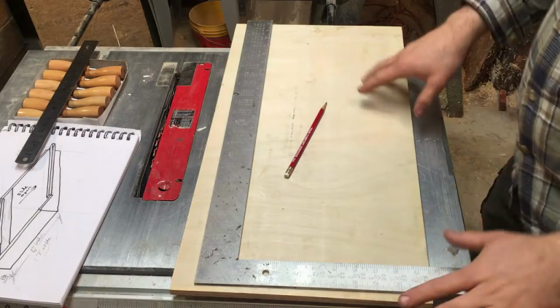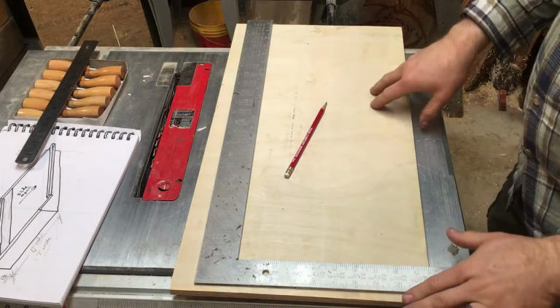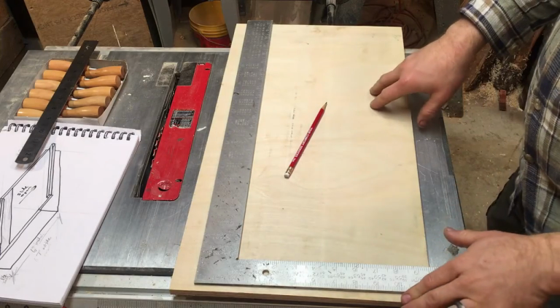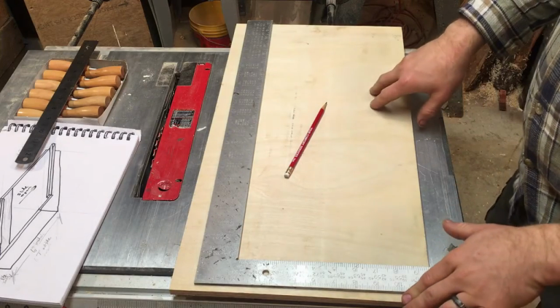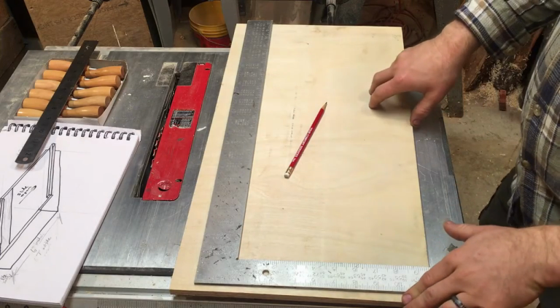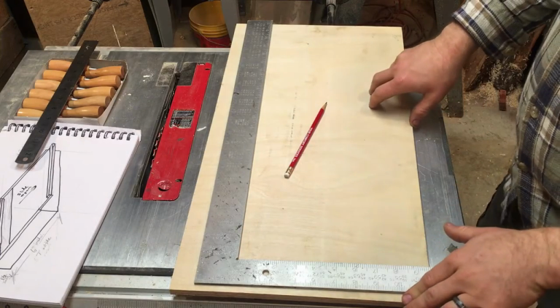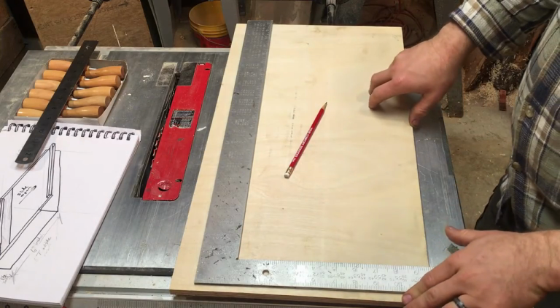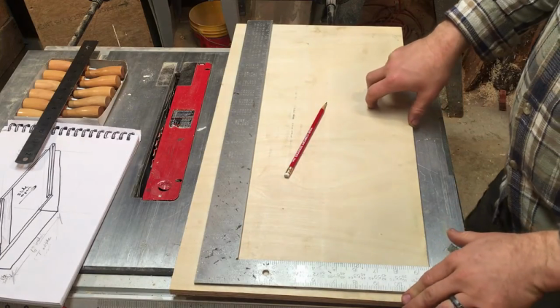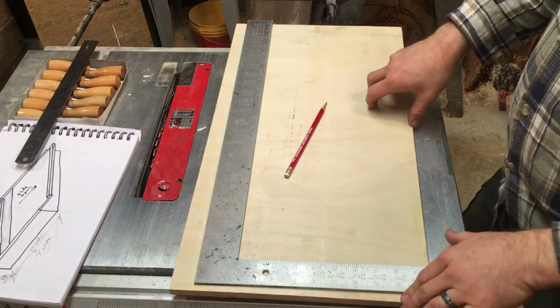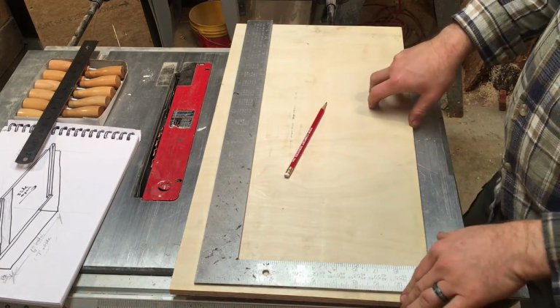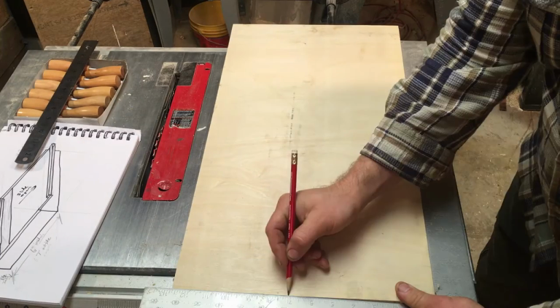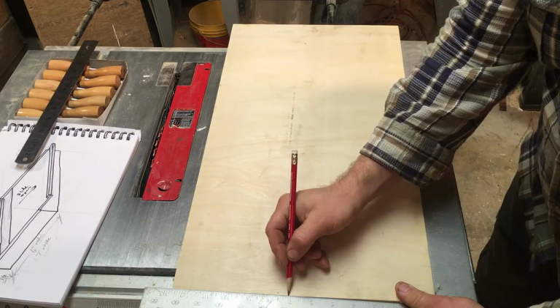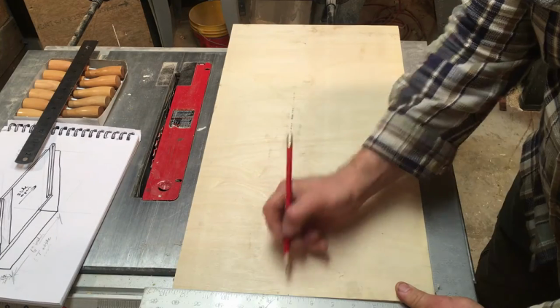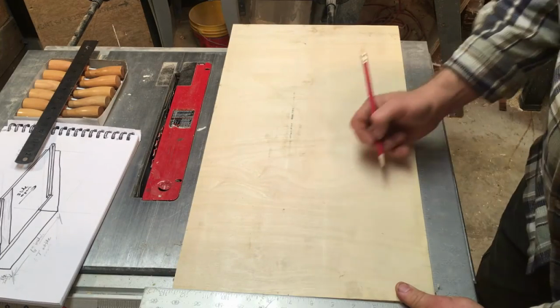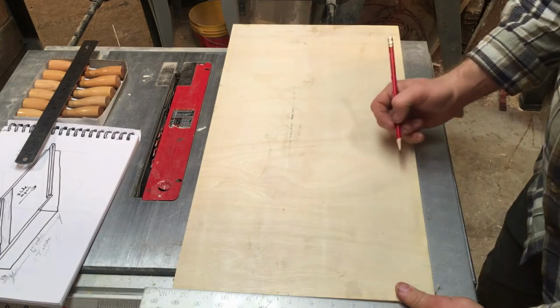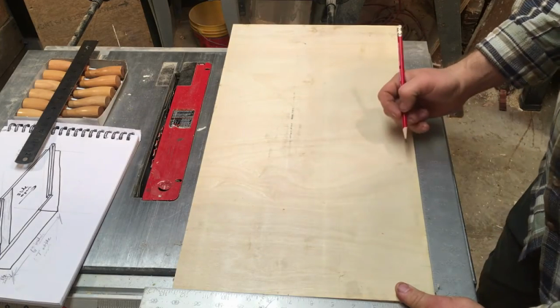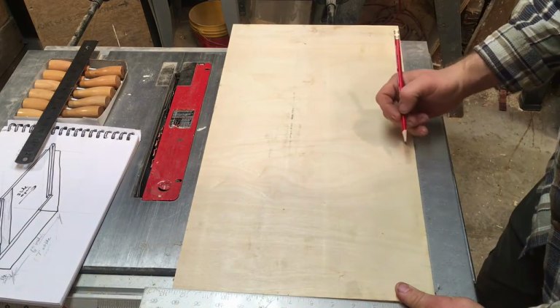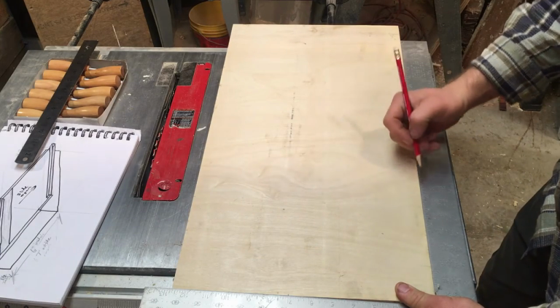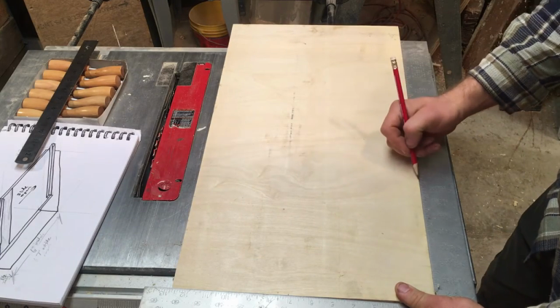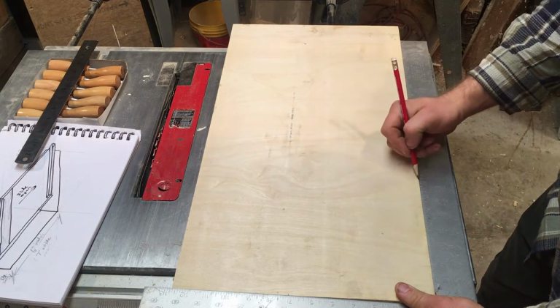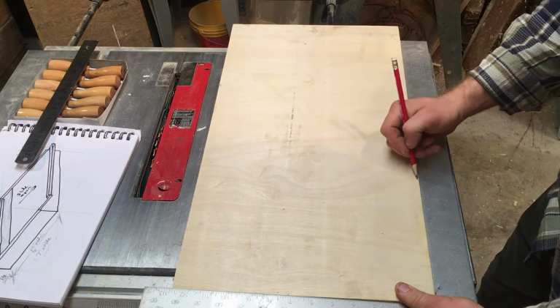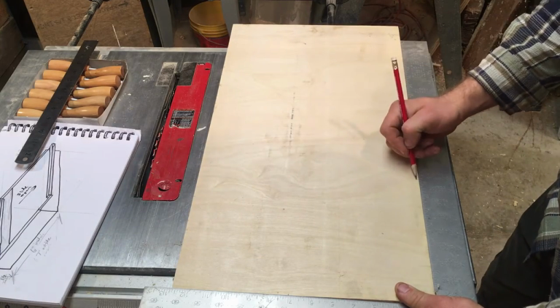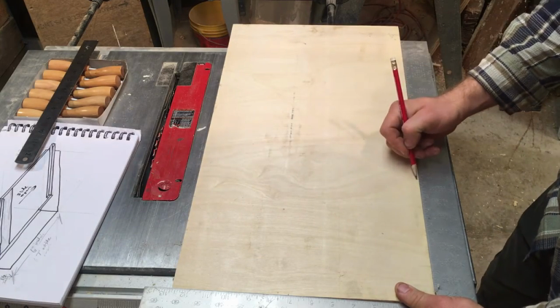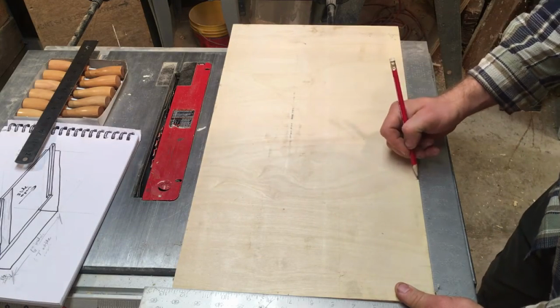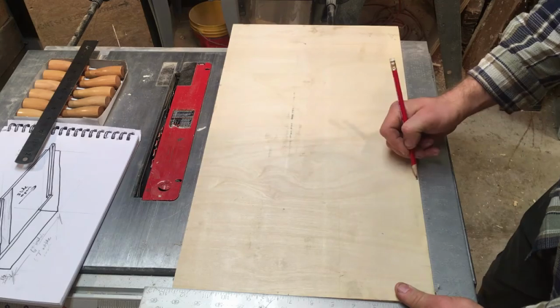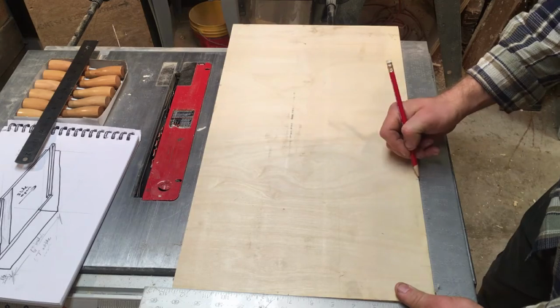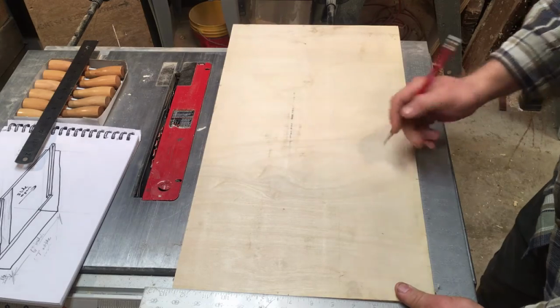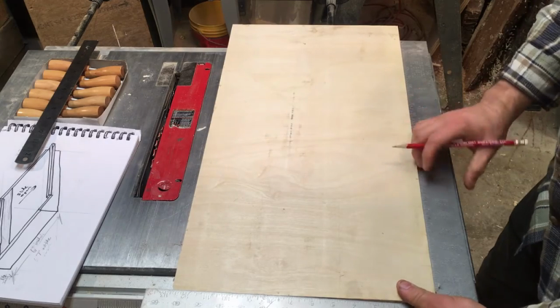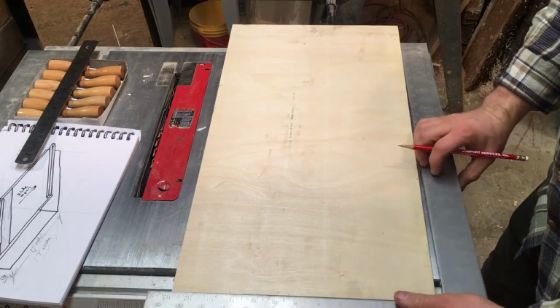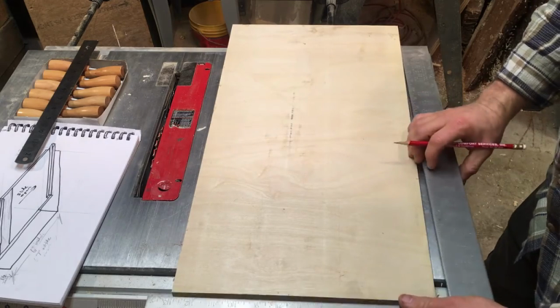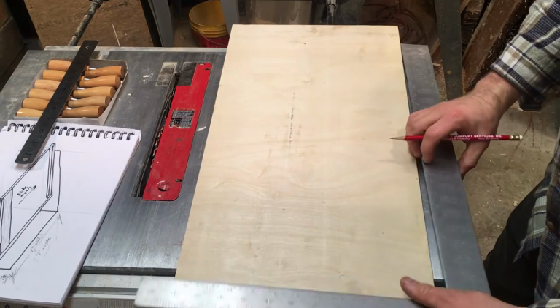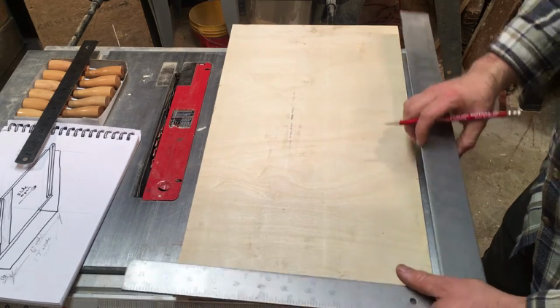For my box I decided to use this piece of half-inch Baltic birch plywood that I had left over.